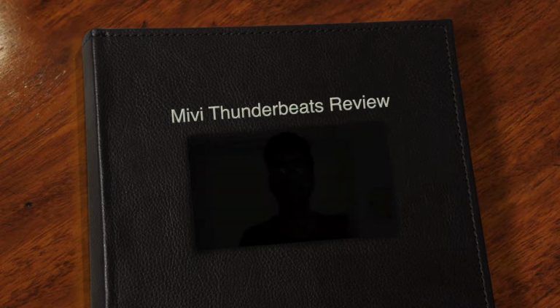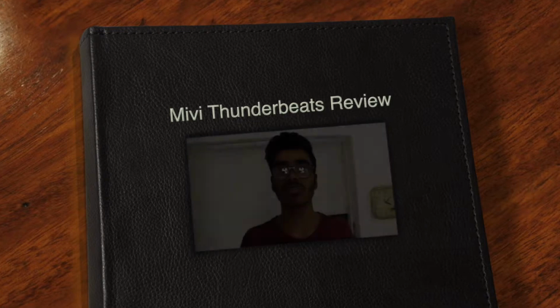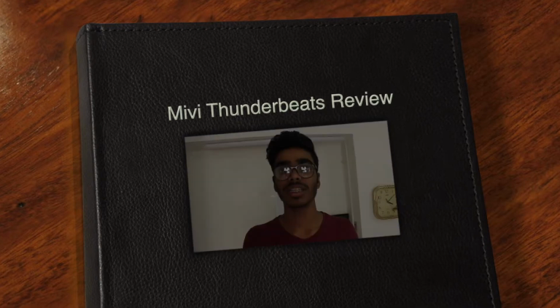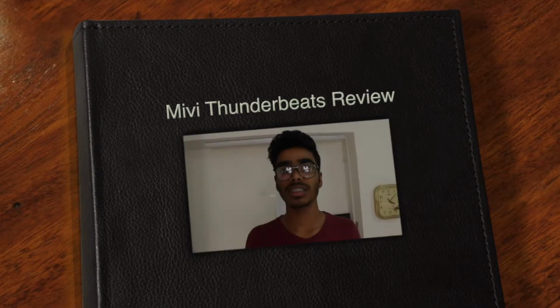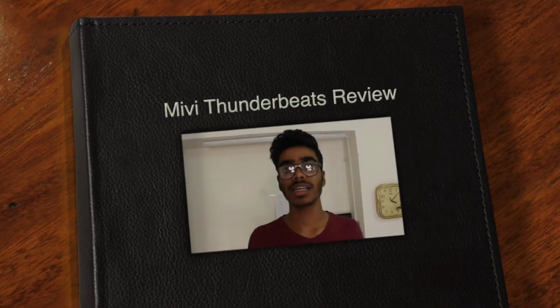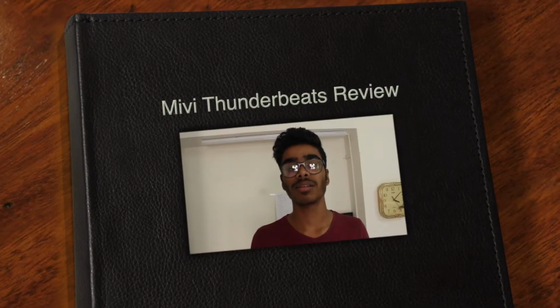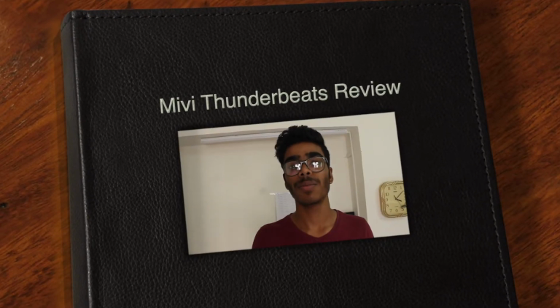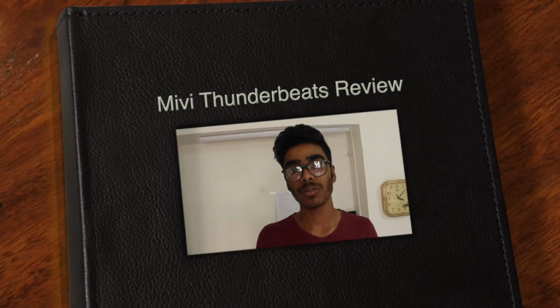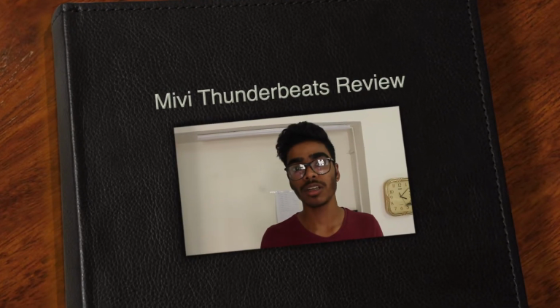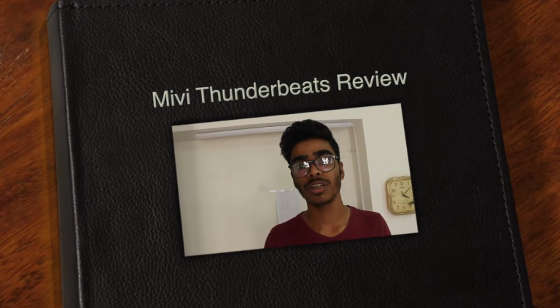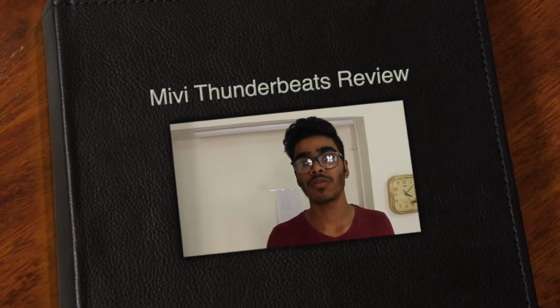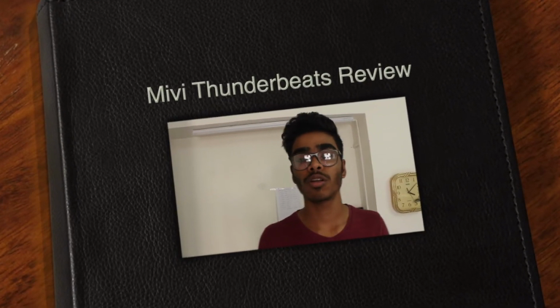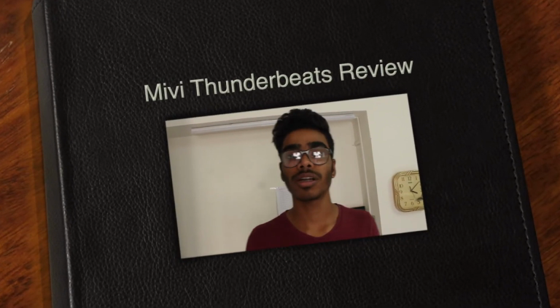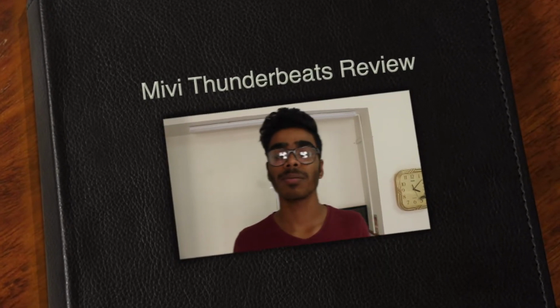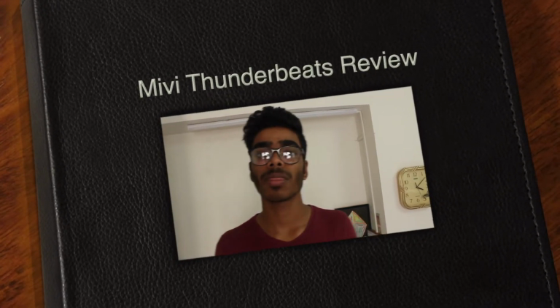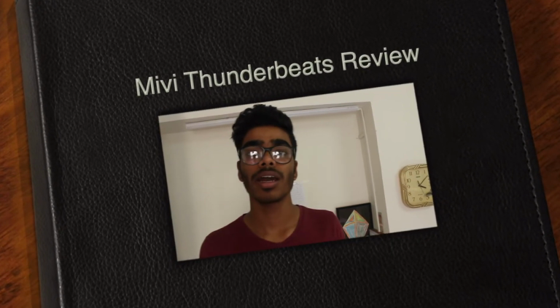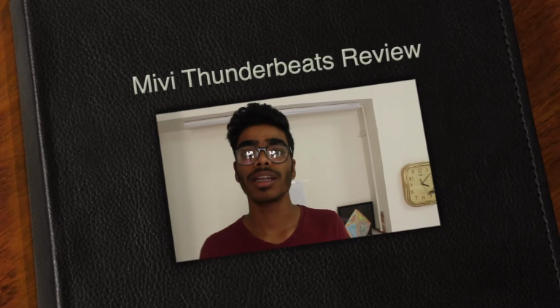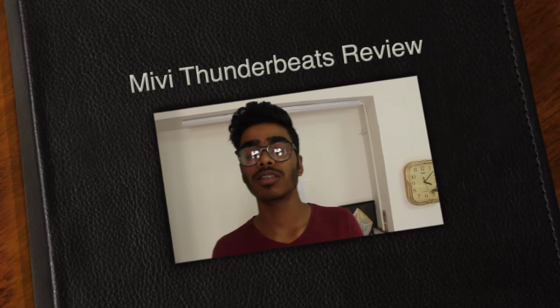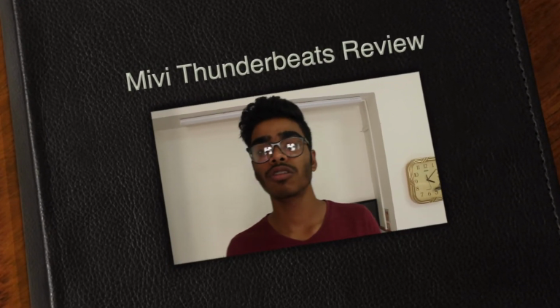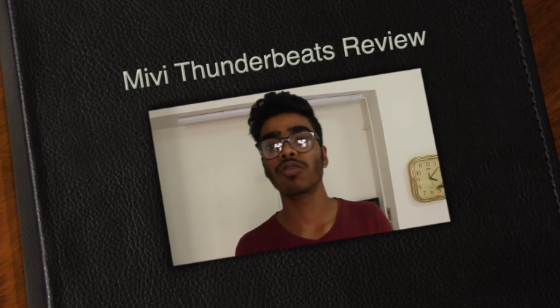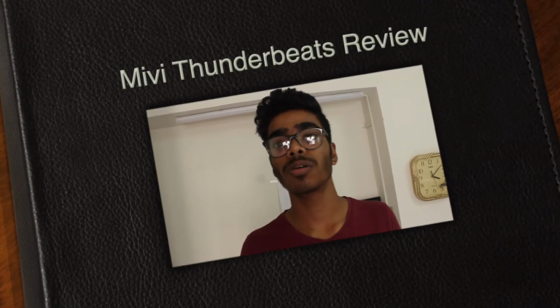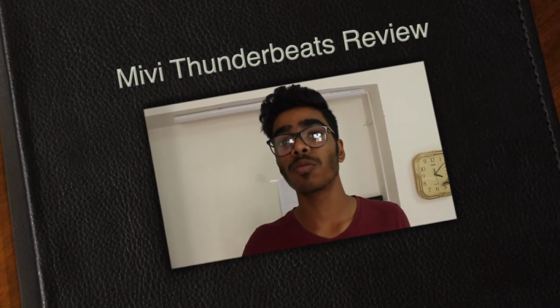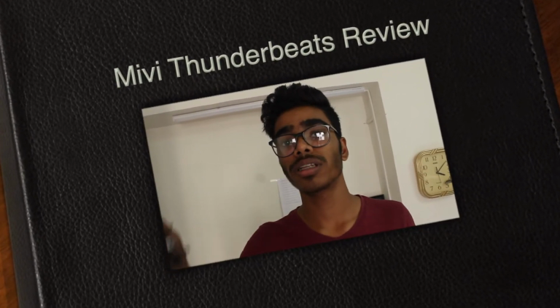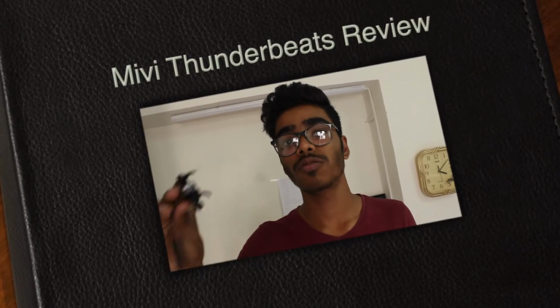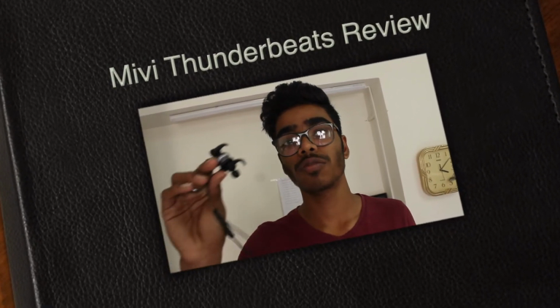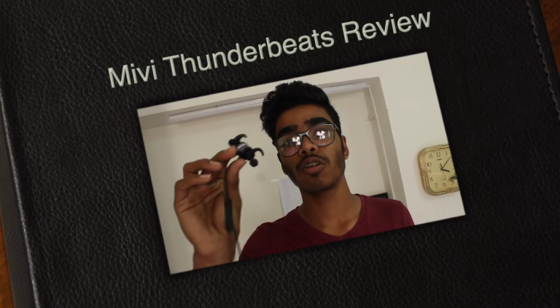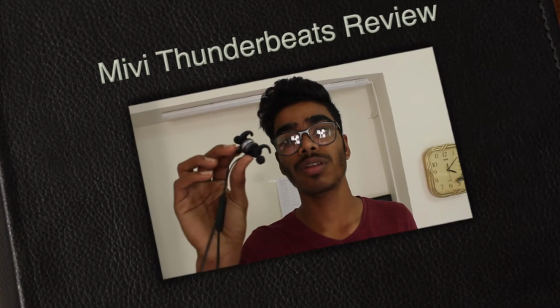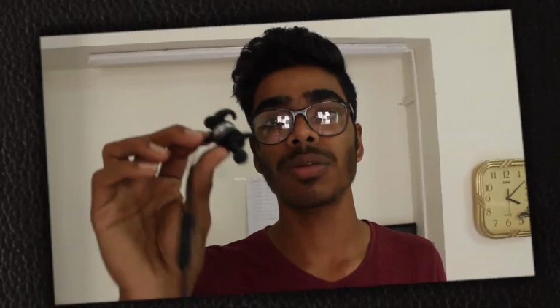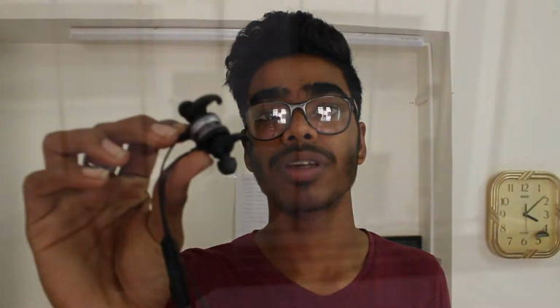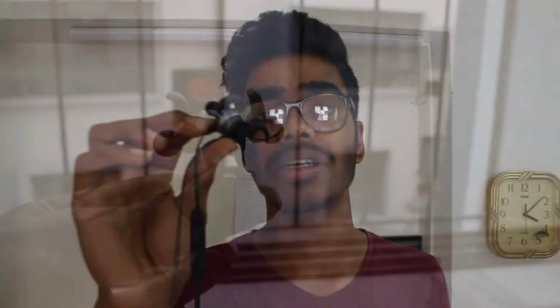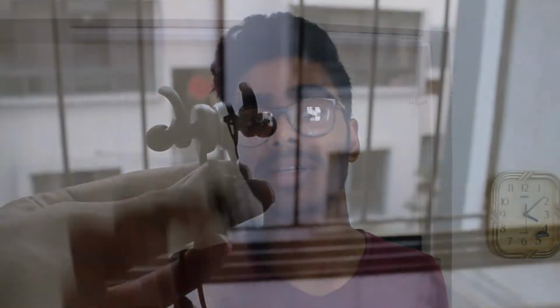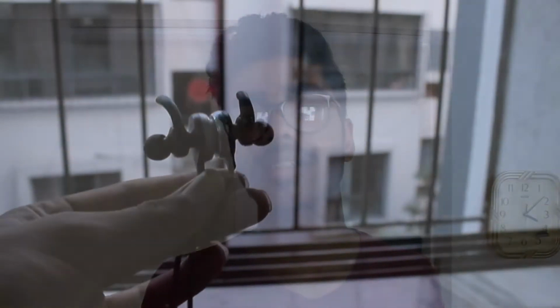What's up everyone, this is Aryan back with another video after a long time. This video will be a comprehensive review of the Mi V Thunderclips.